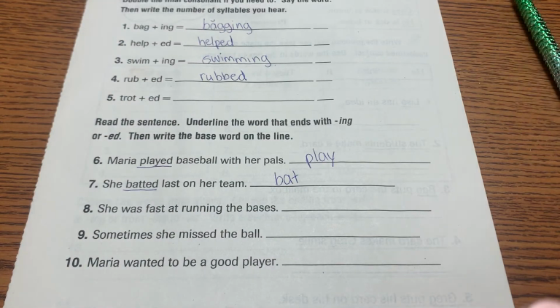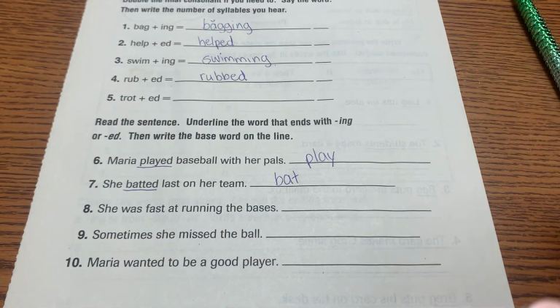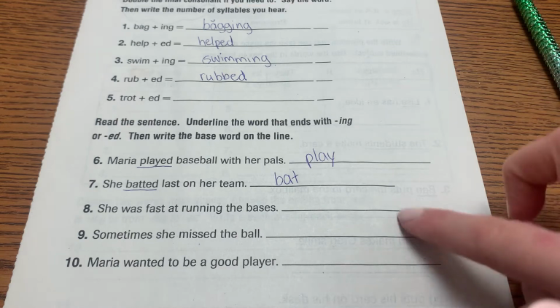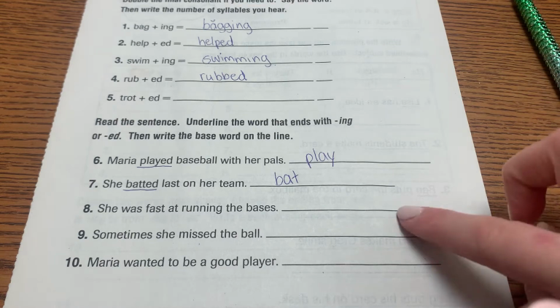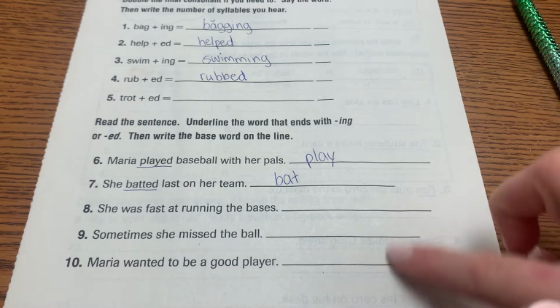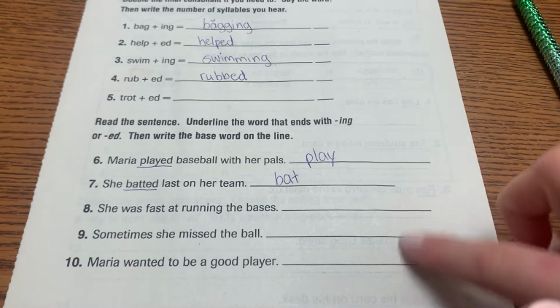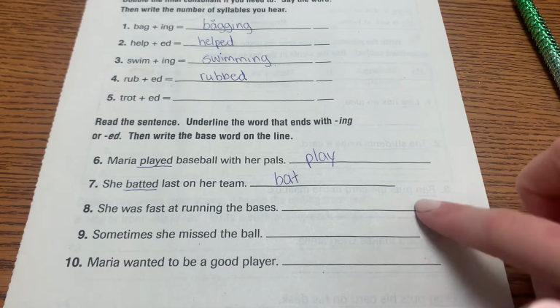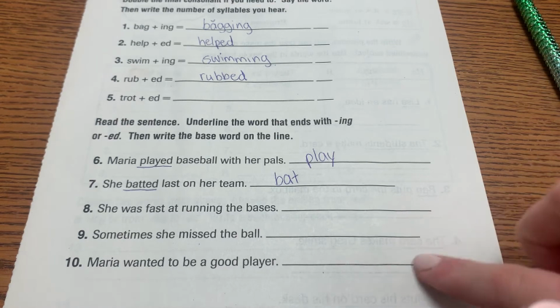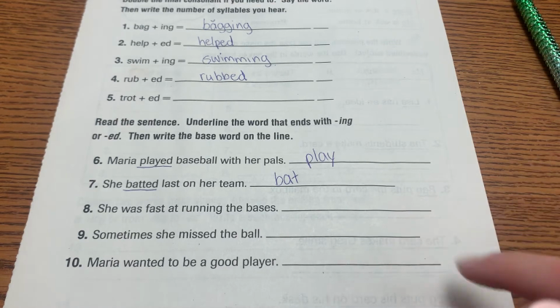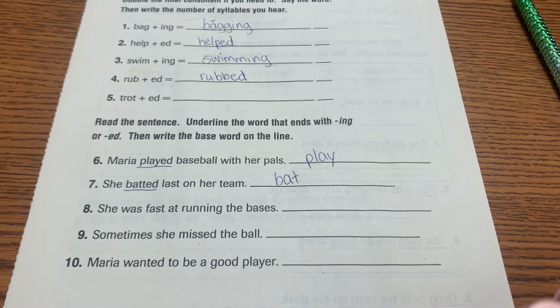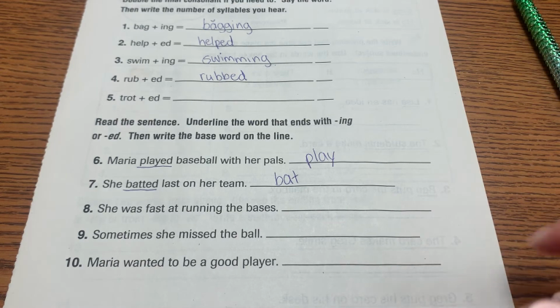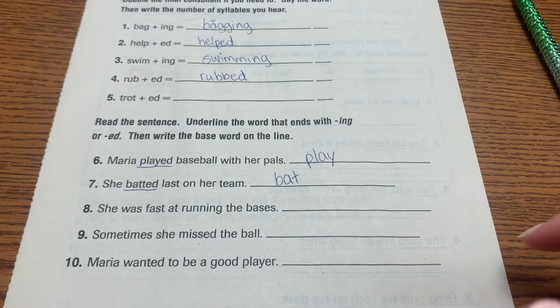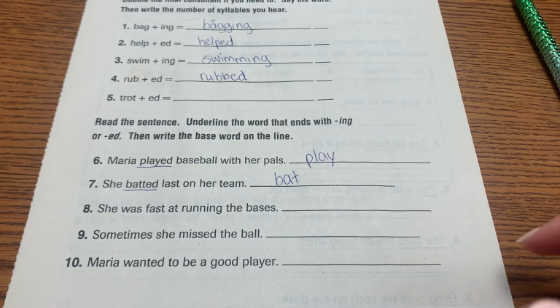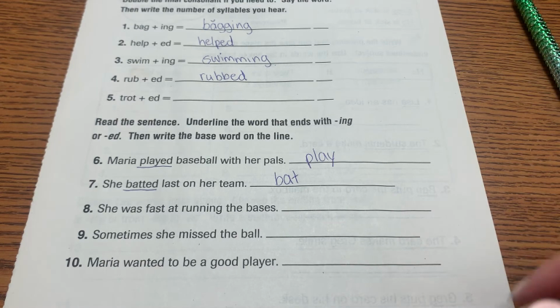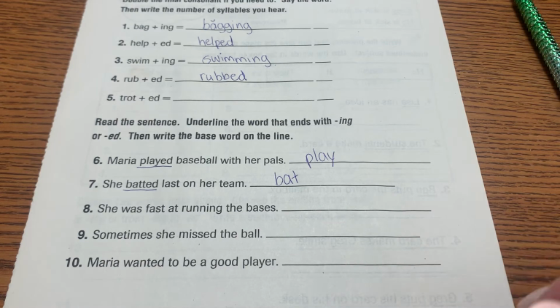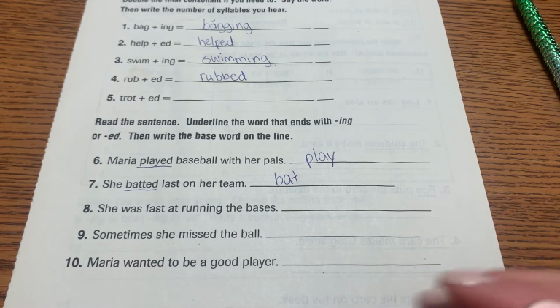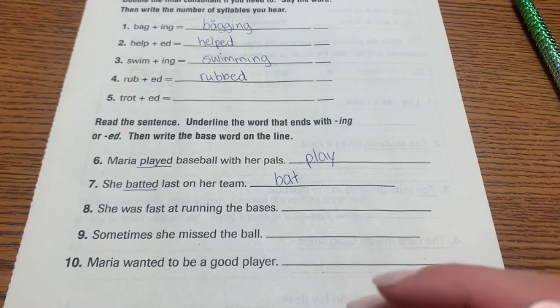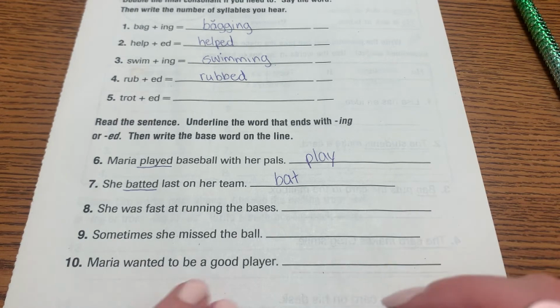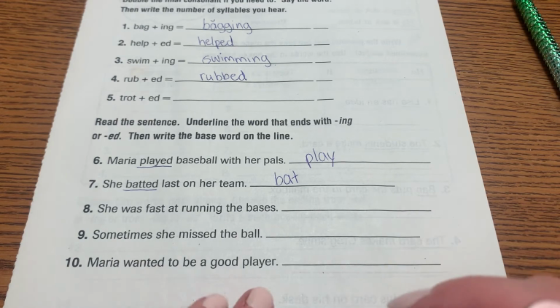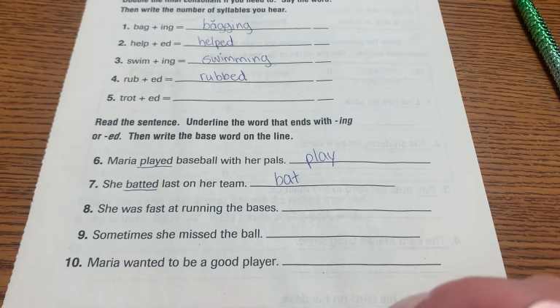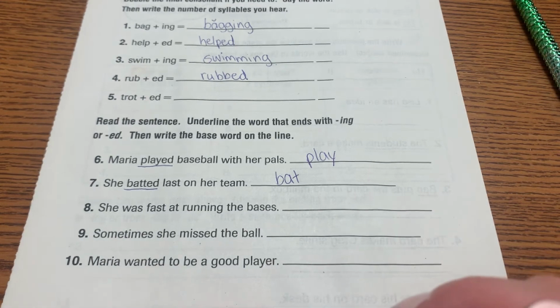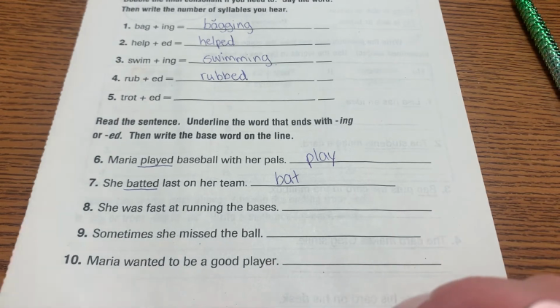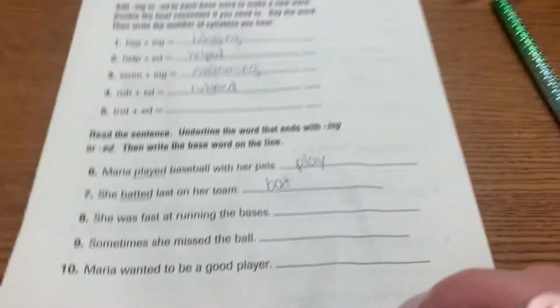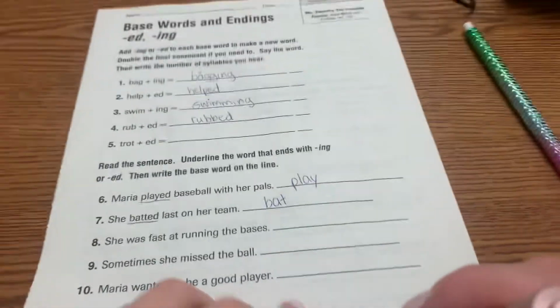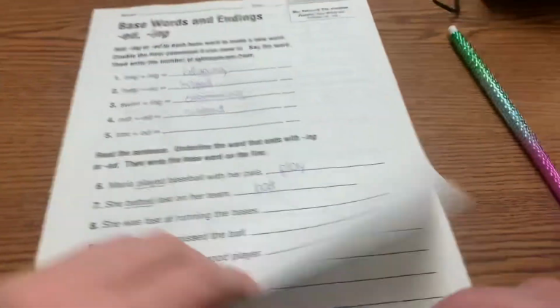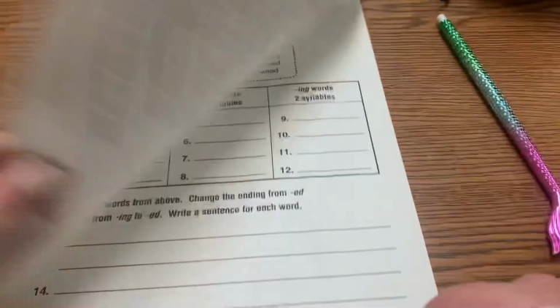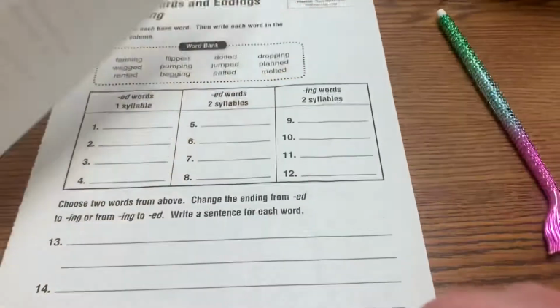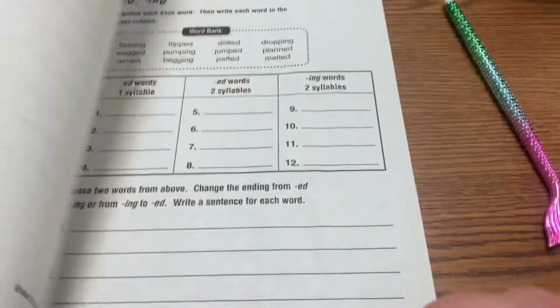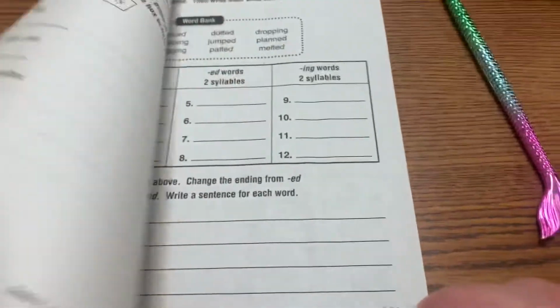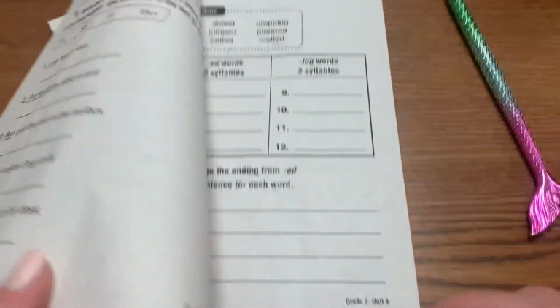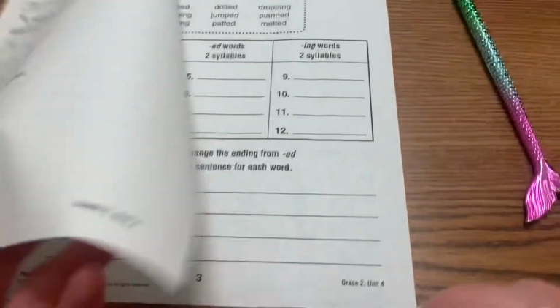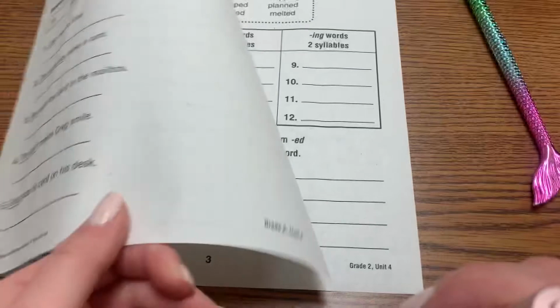Pause to do these three on your own, then we're going to turn to page two.